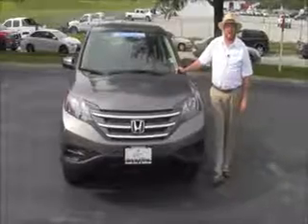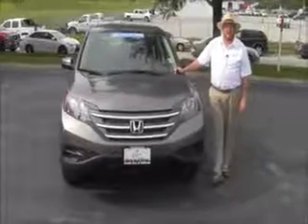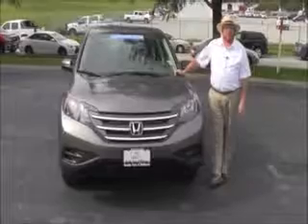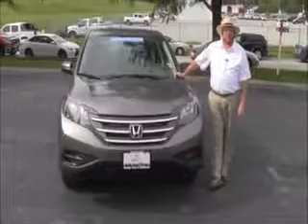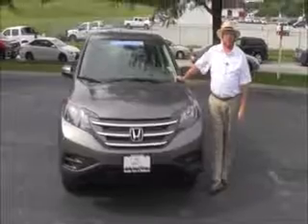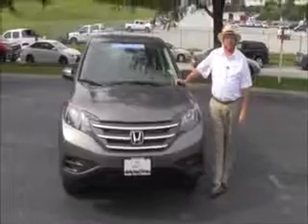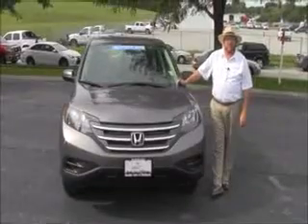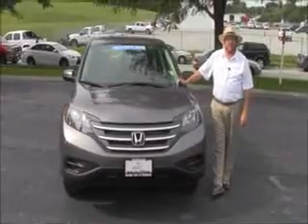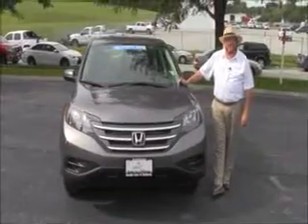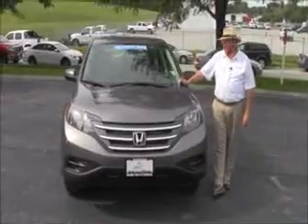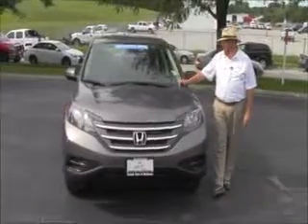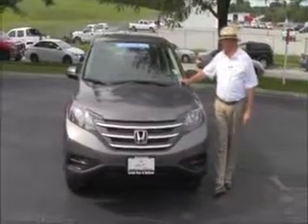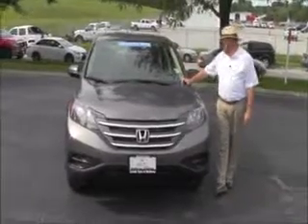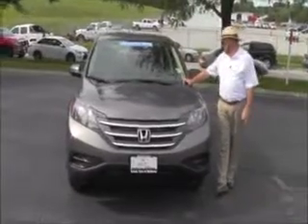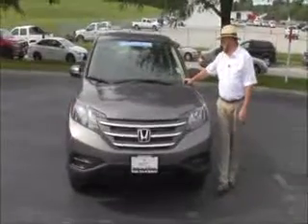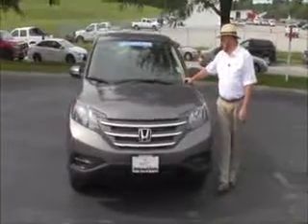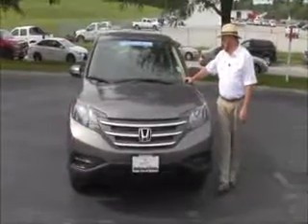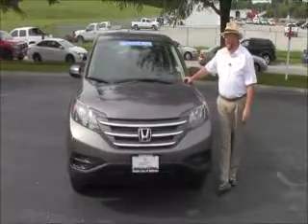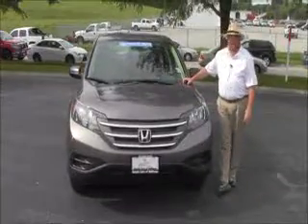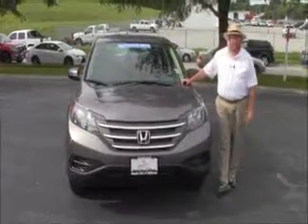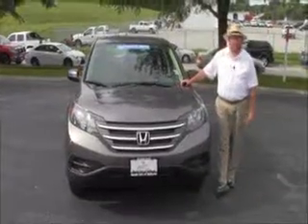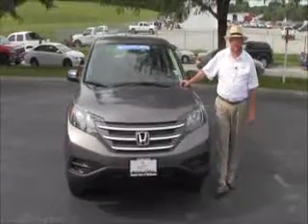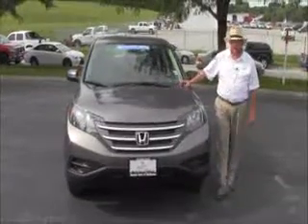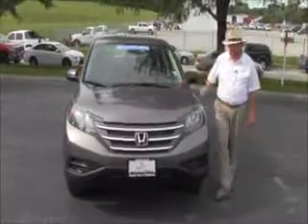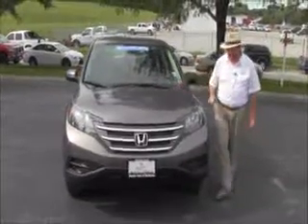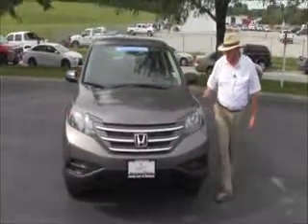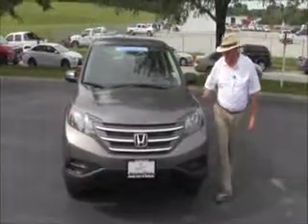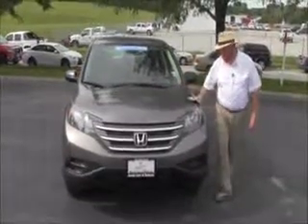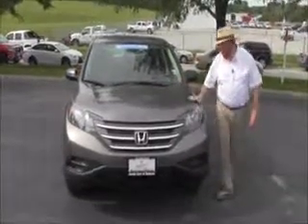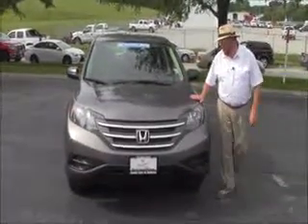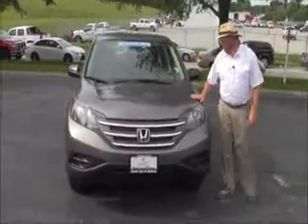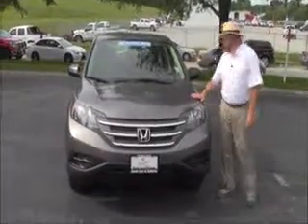Brian Kelly here for the Honda Giant, here to show you this 2012 Honda CR-V LX. Just came in on trade.